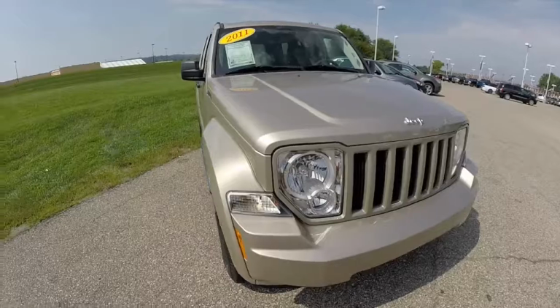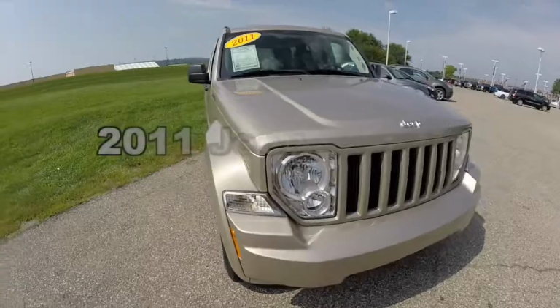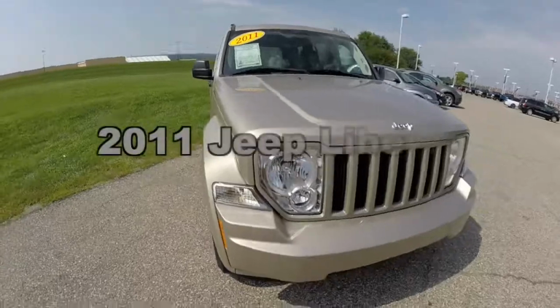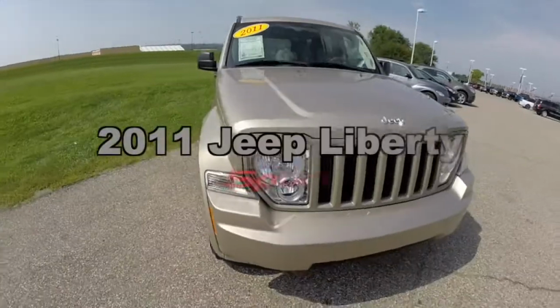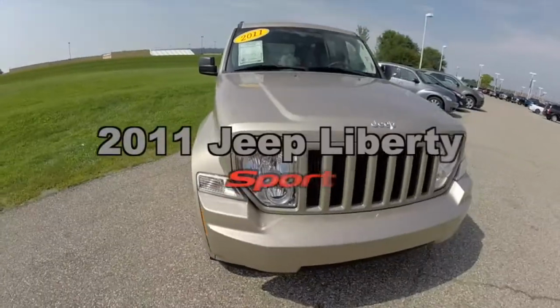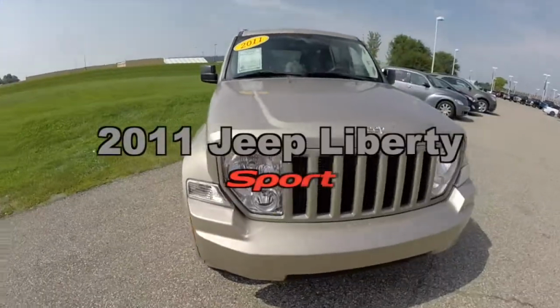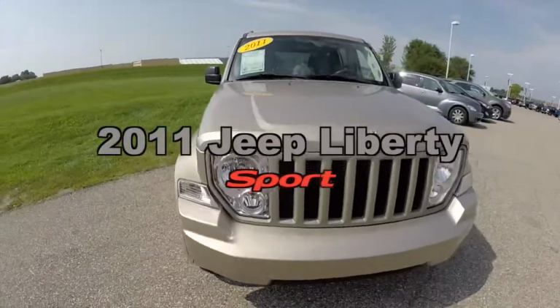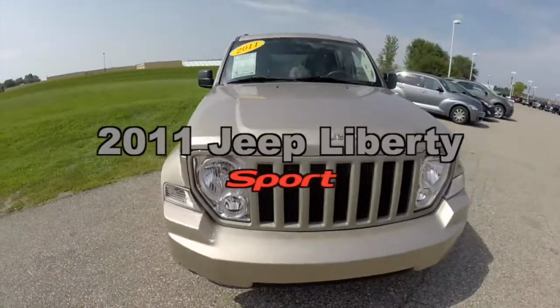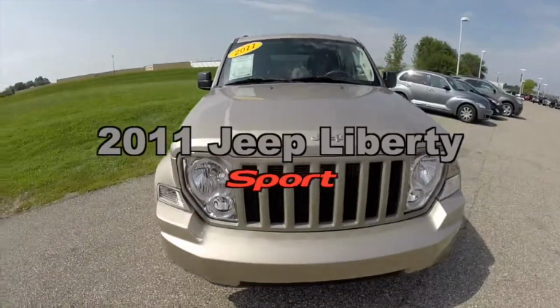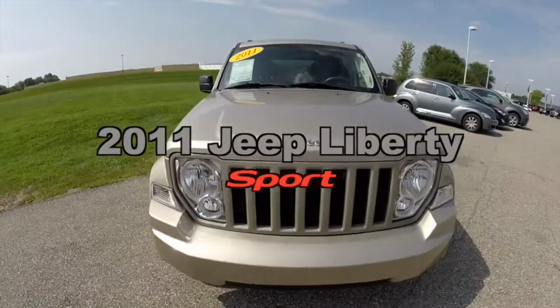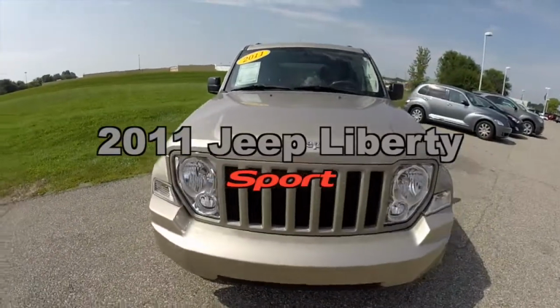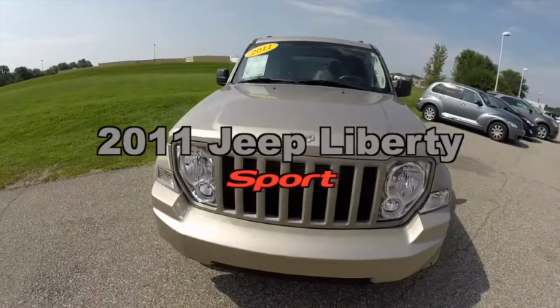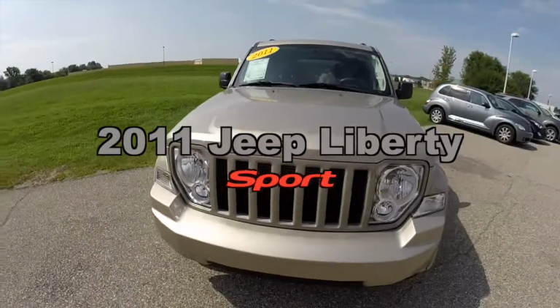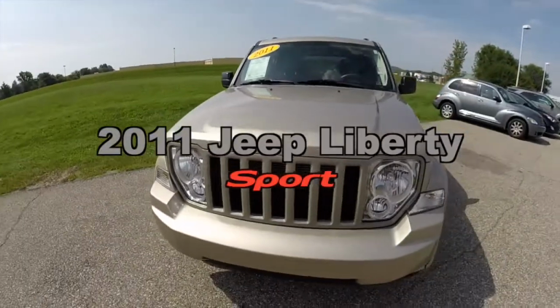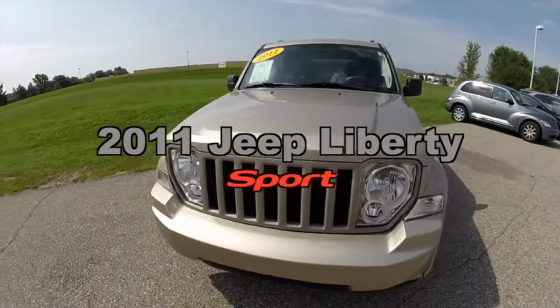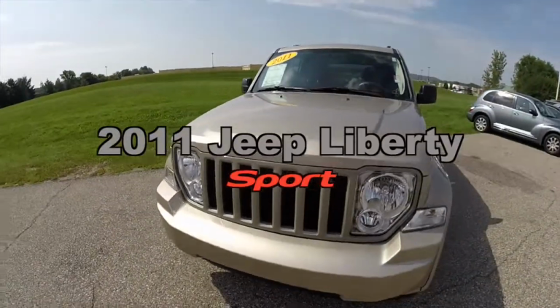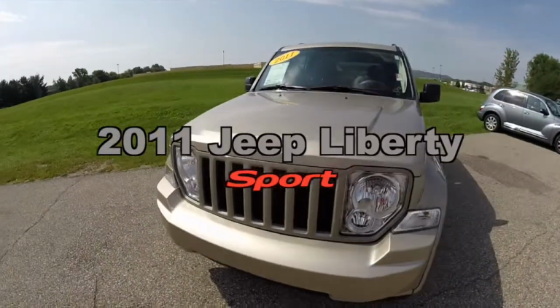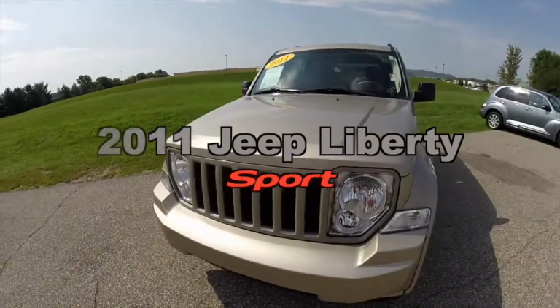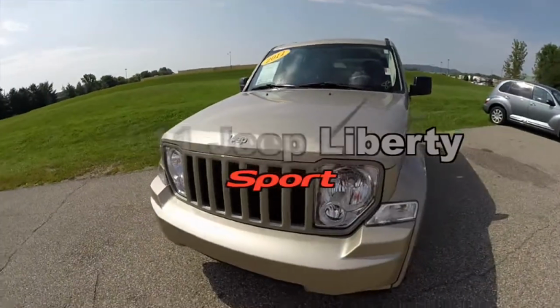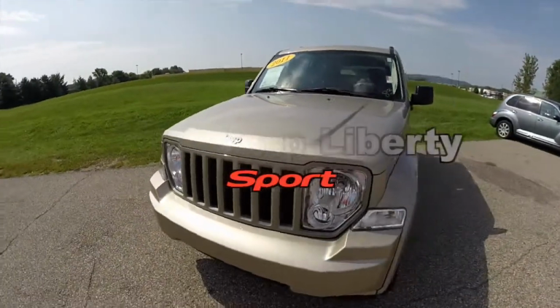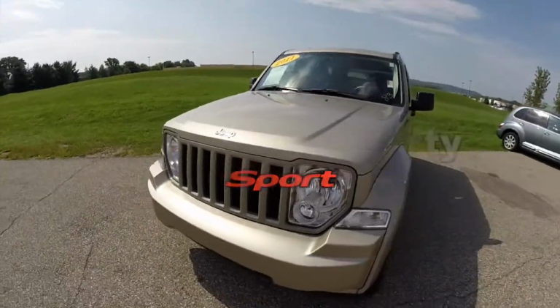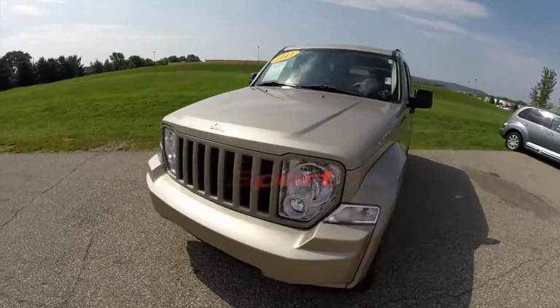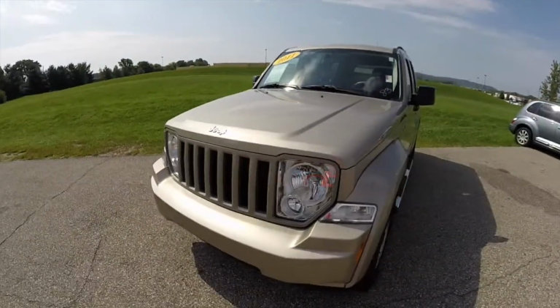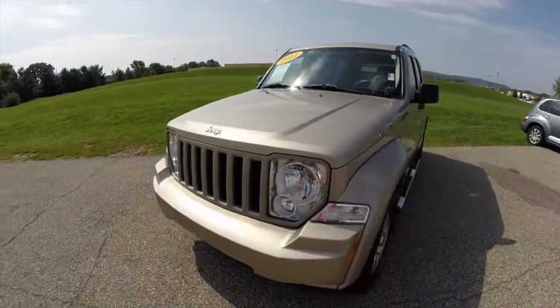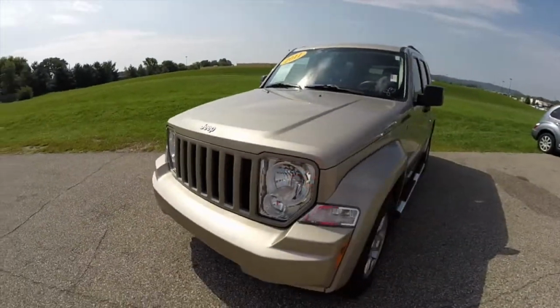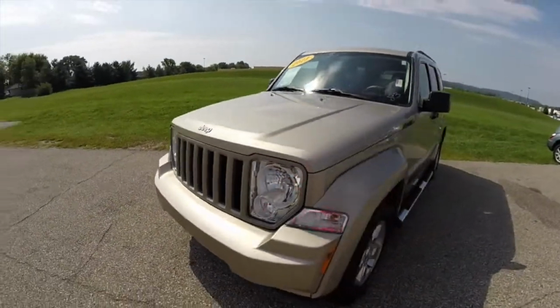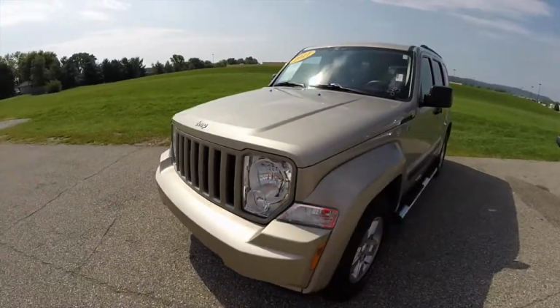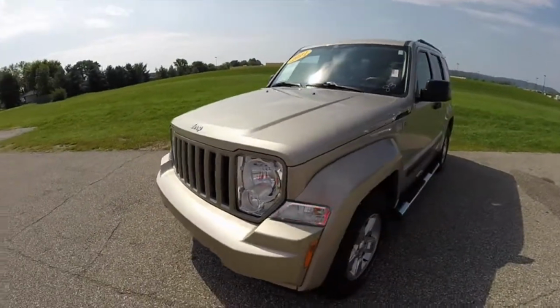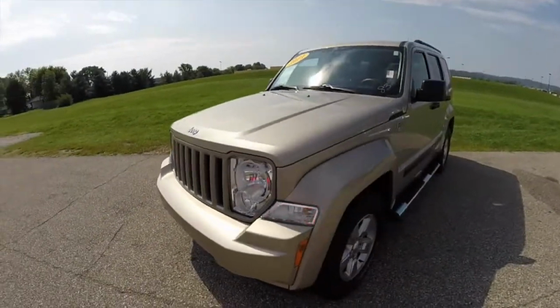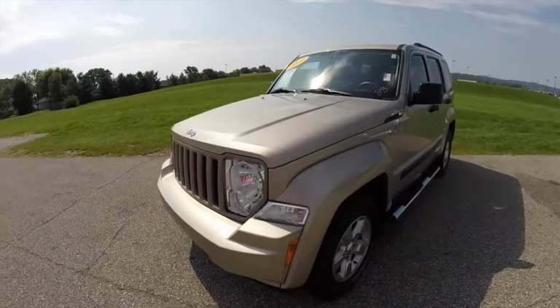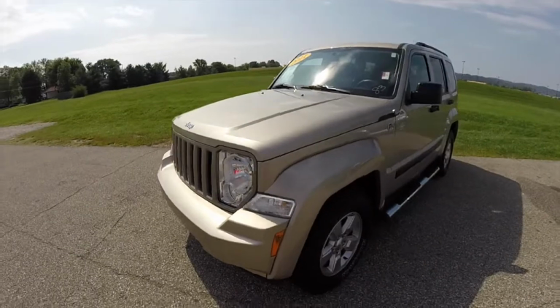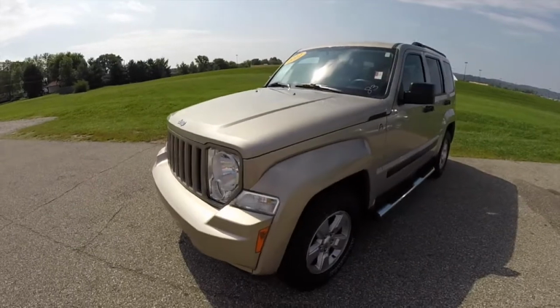Hello everyone. Let's take a quick walk around look at this 2011 Jeep Liberty Sport.